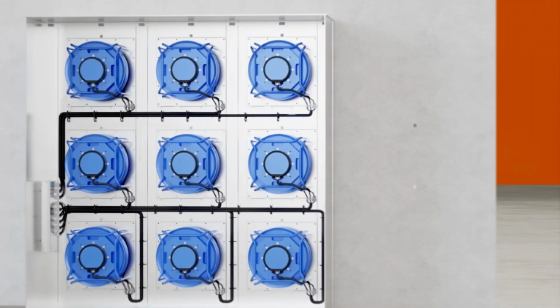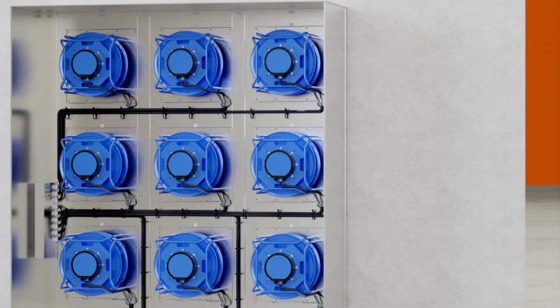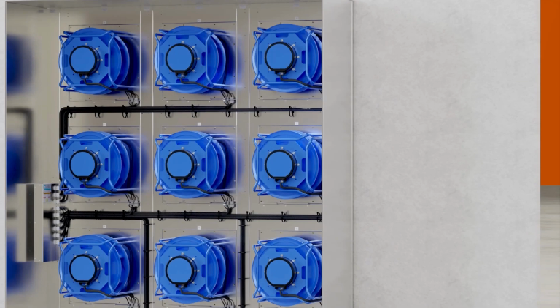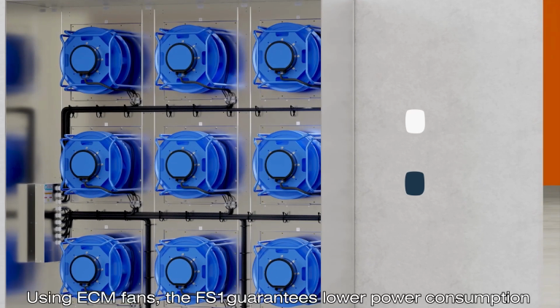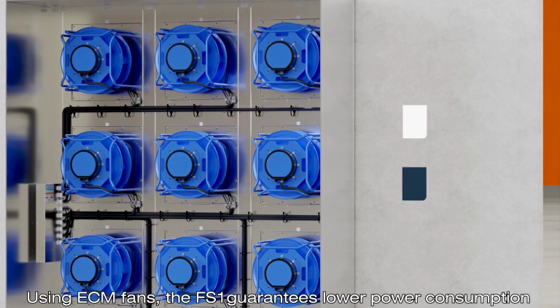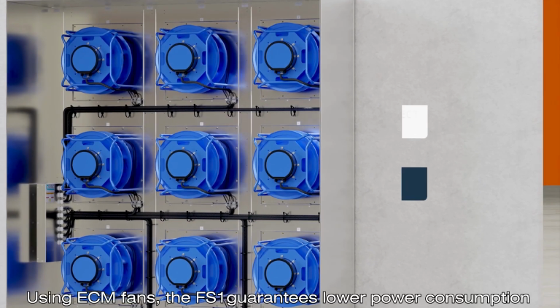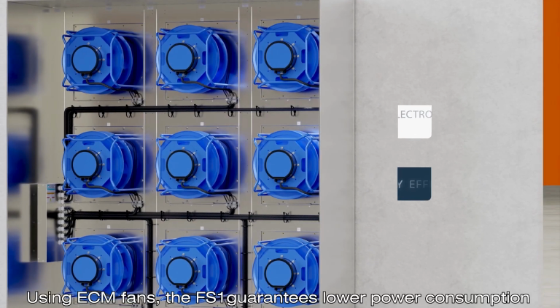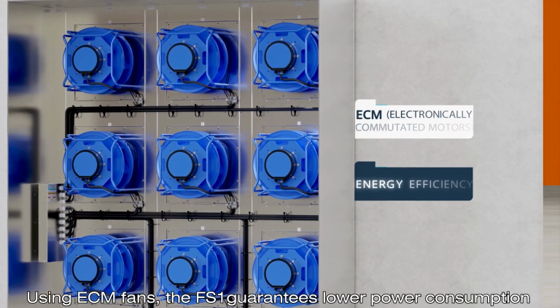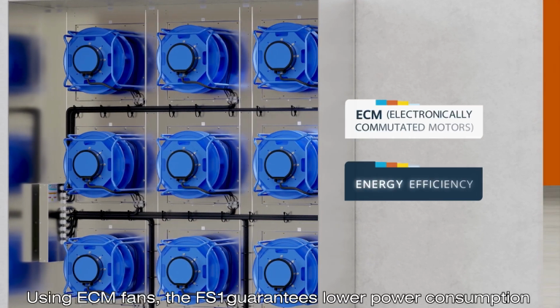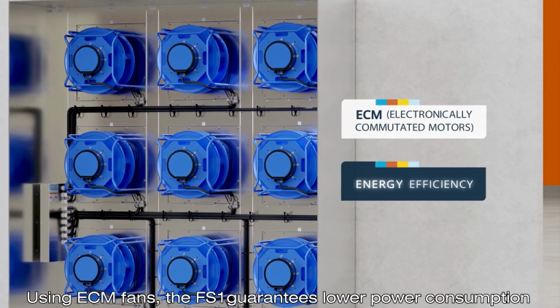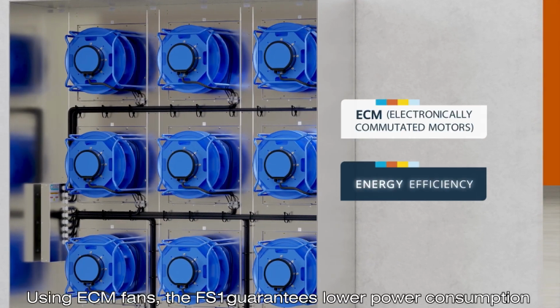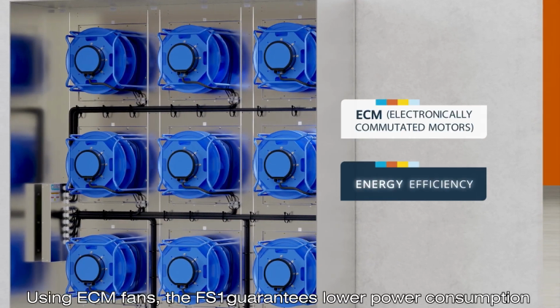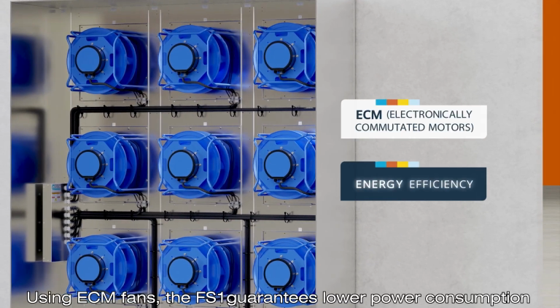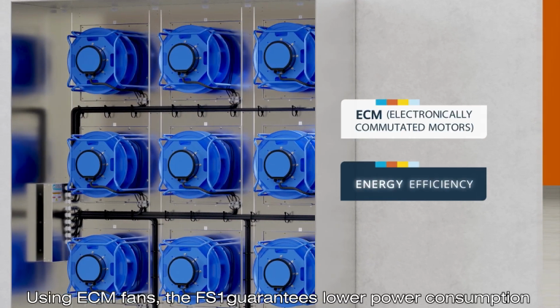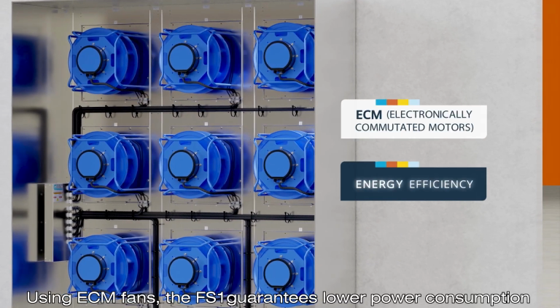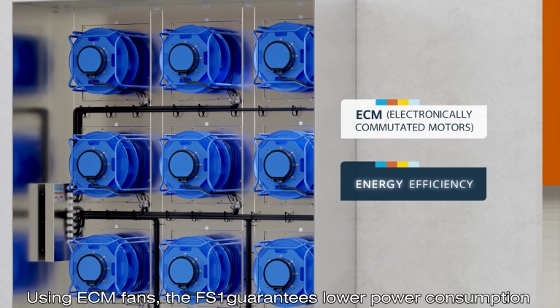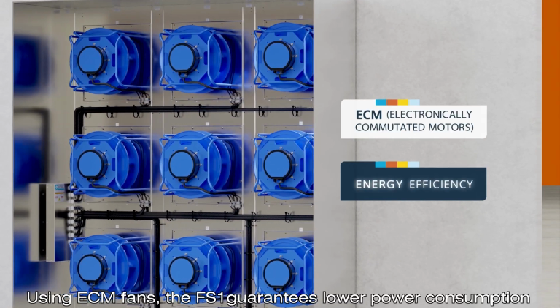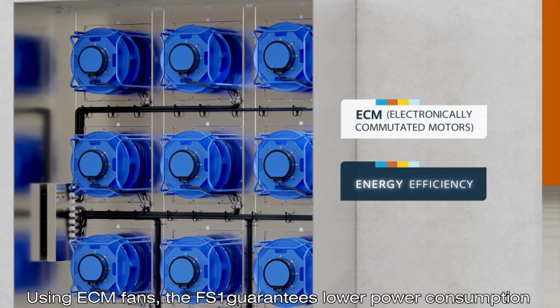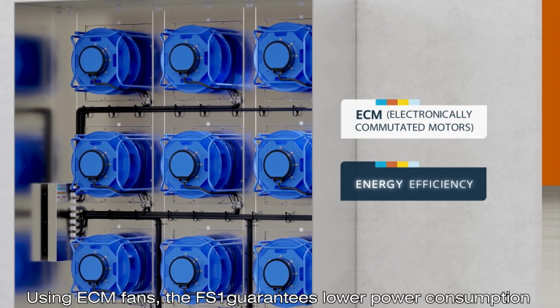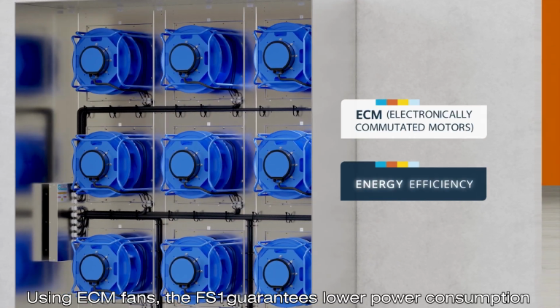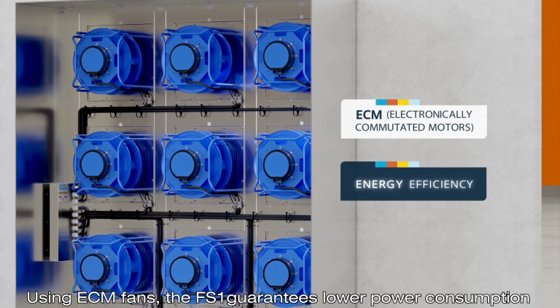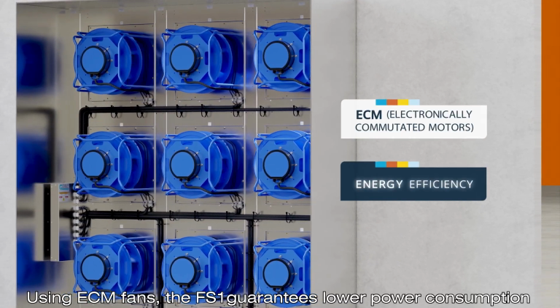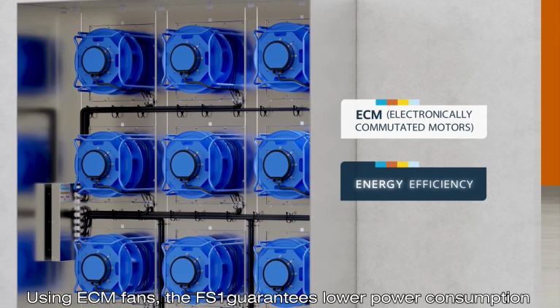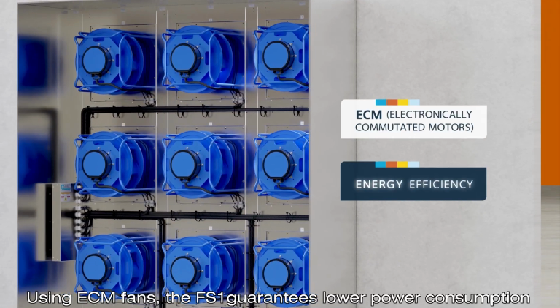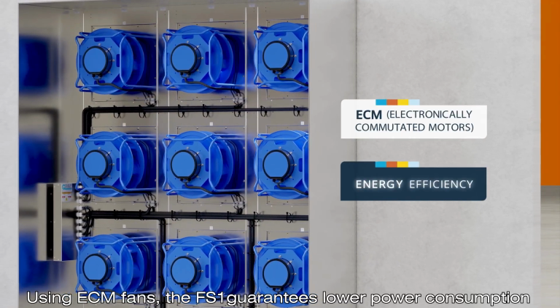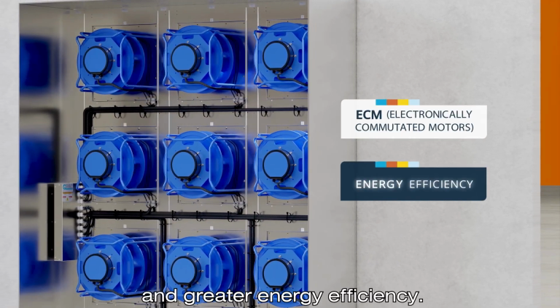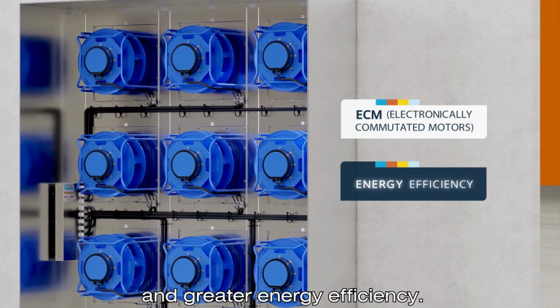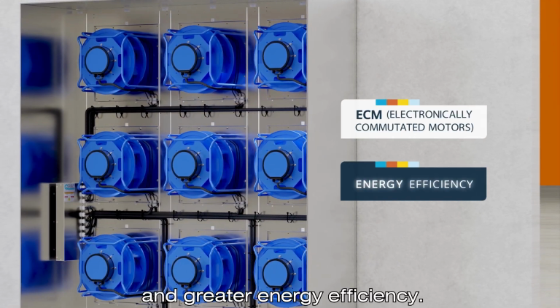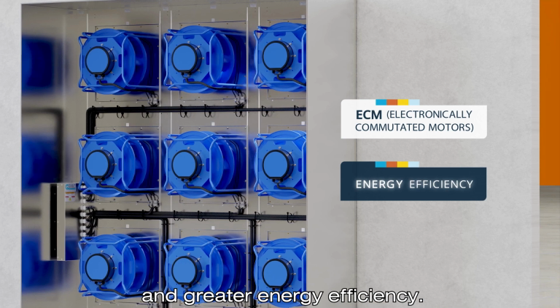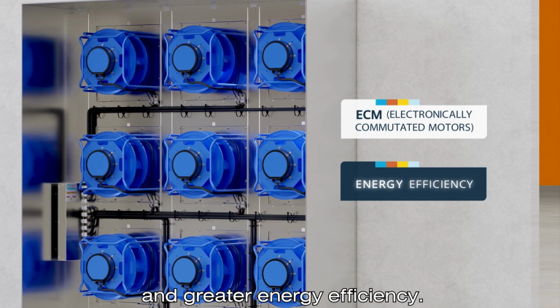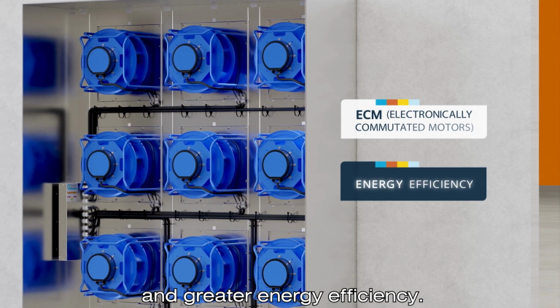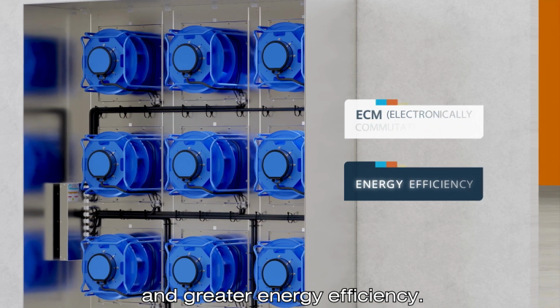Using ECM fans, the FS1 guarantees lower power consumption and greater energy efficiency.